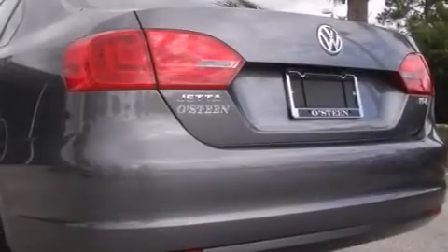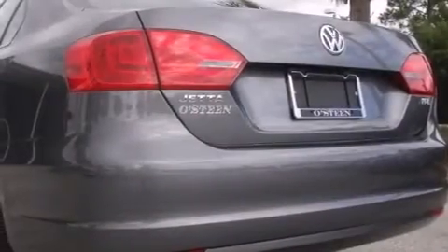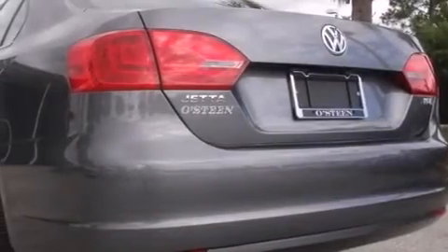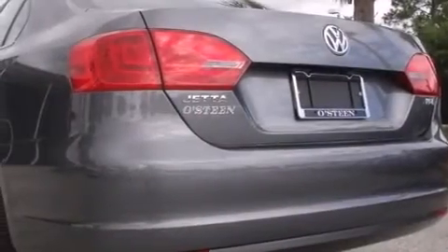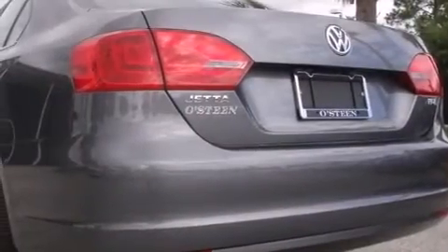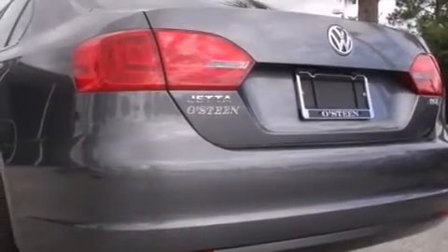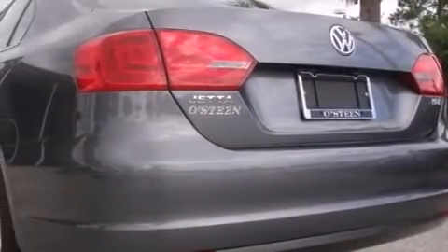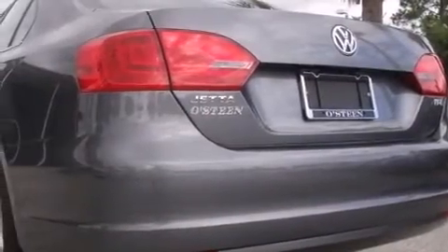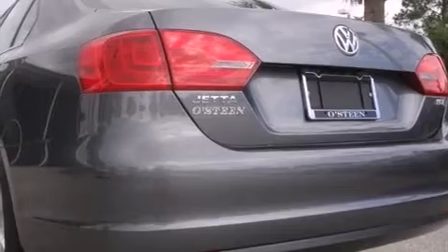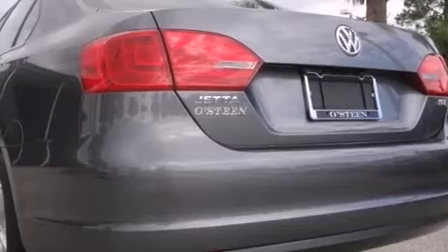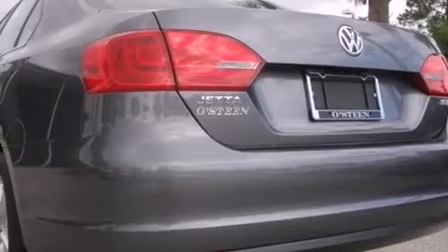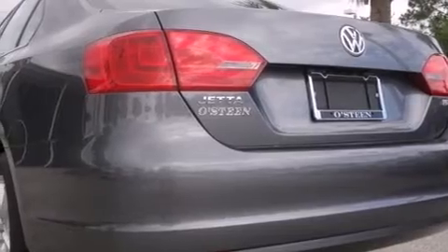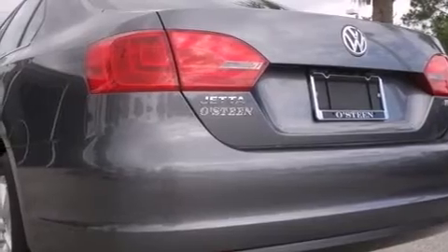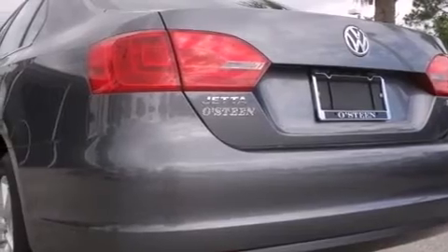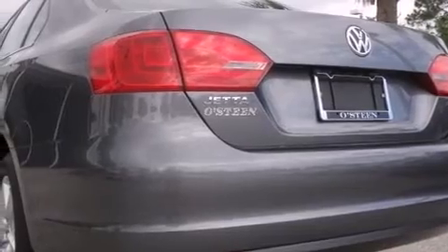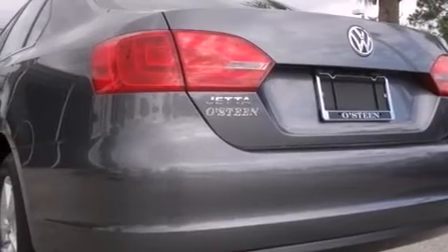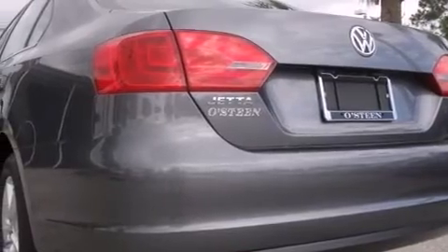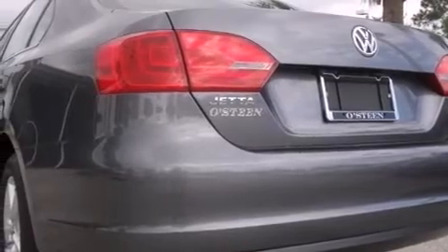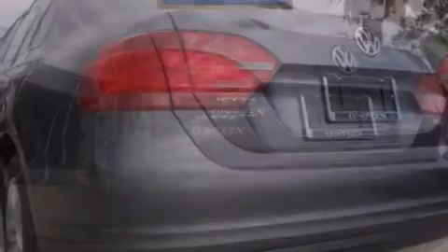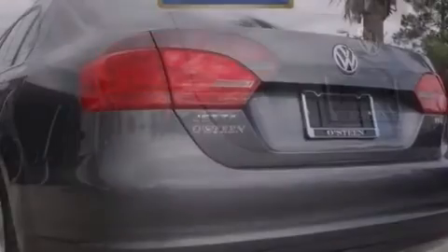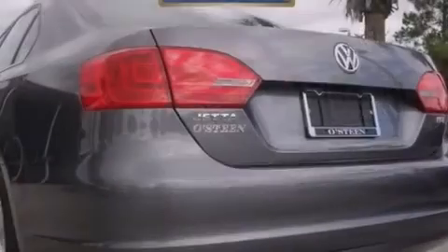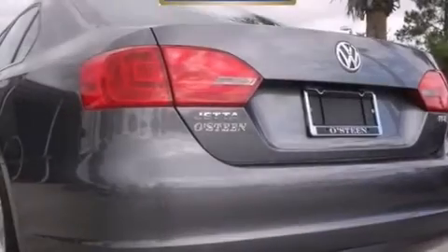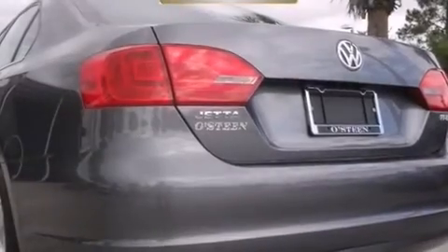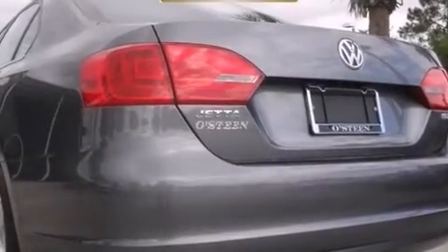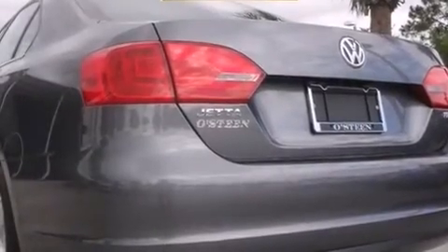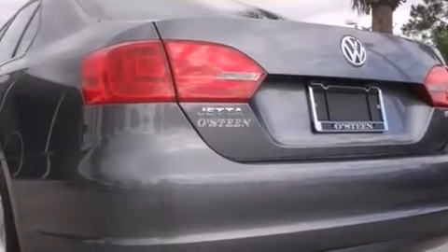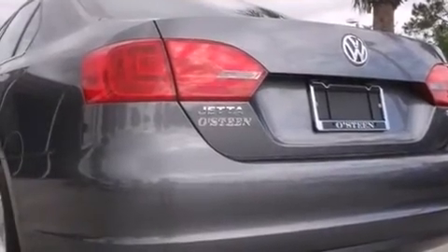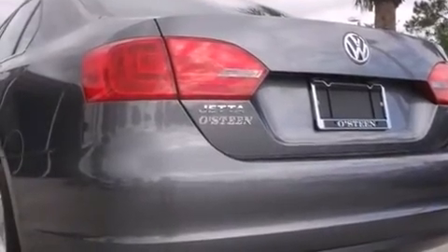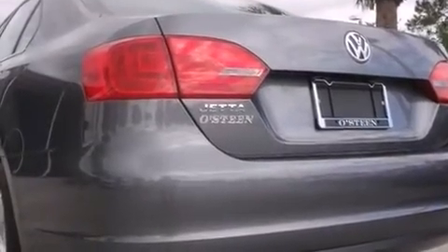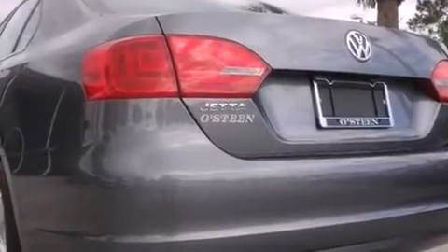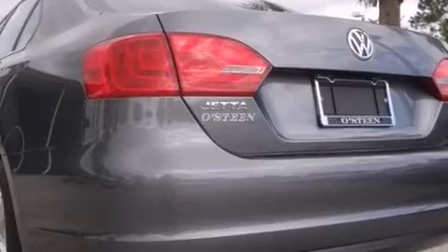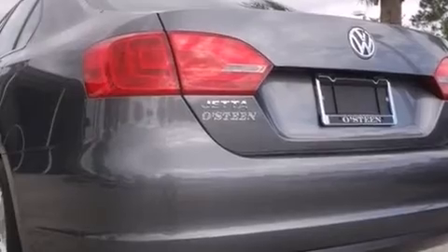Also included are rear curtain airbags, latch-ready child seat anchors, full-power accessories, and an auxiliary power outlet.